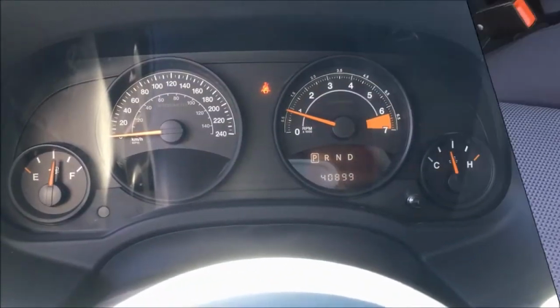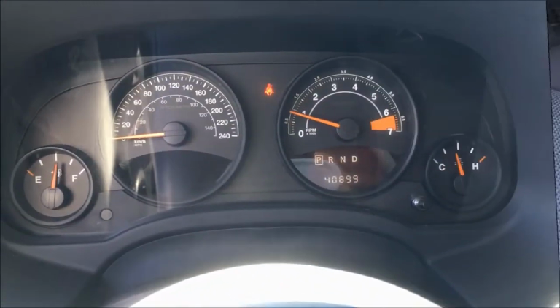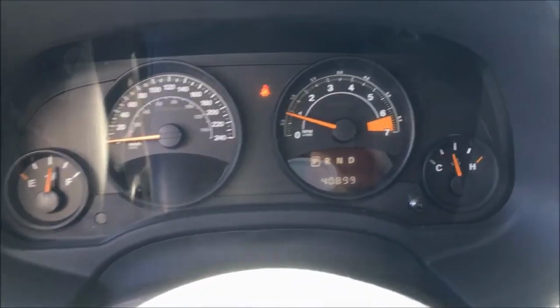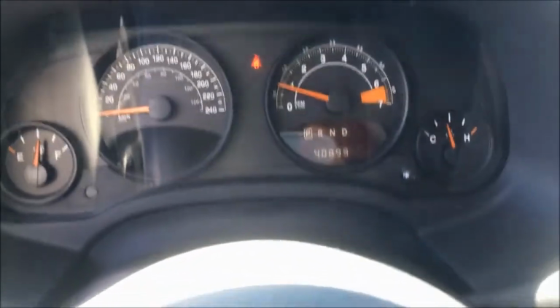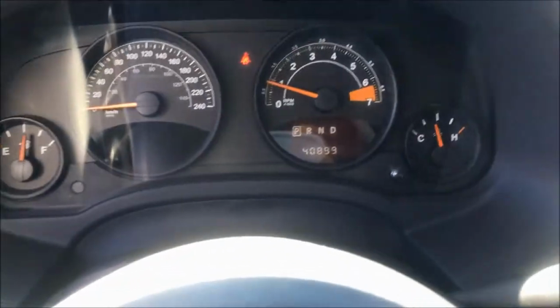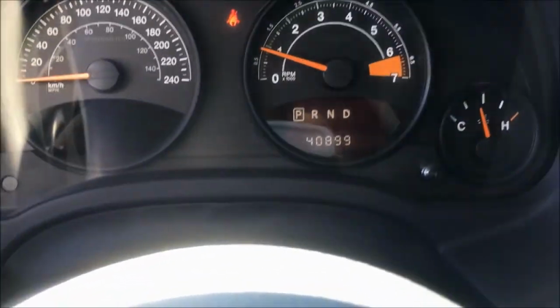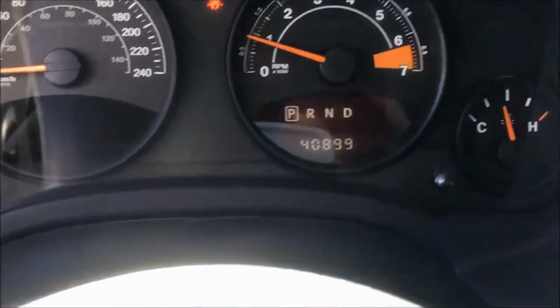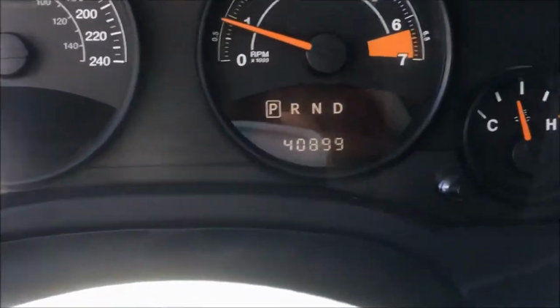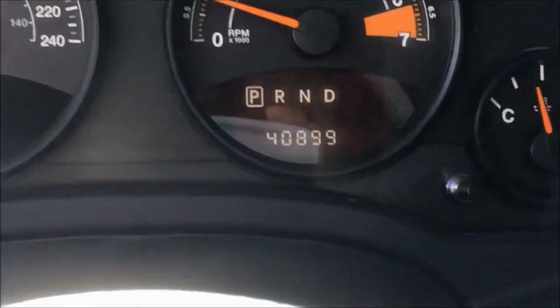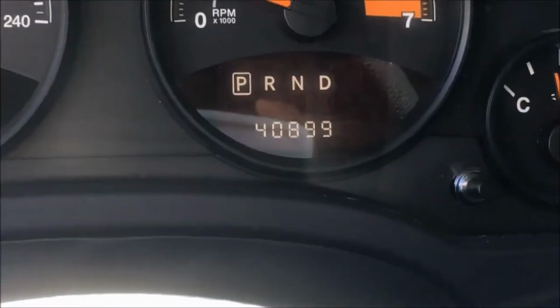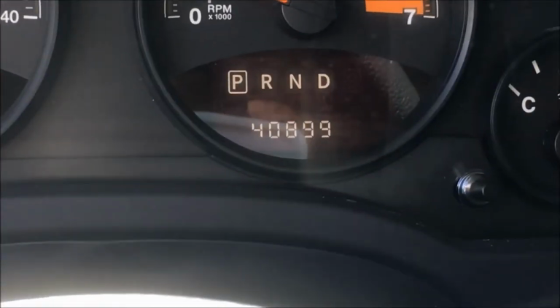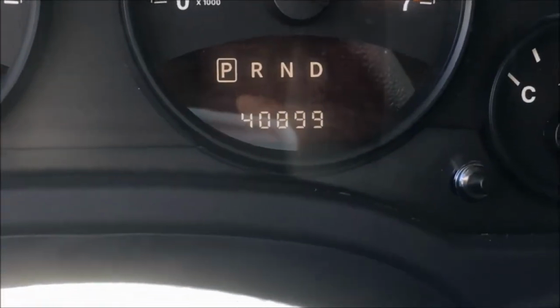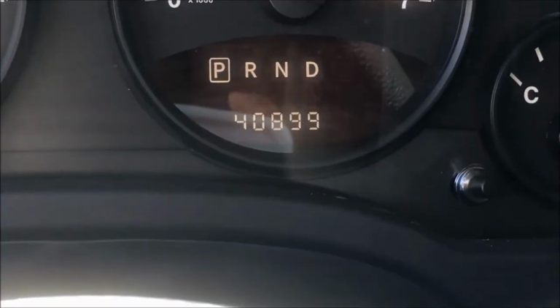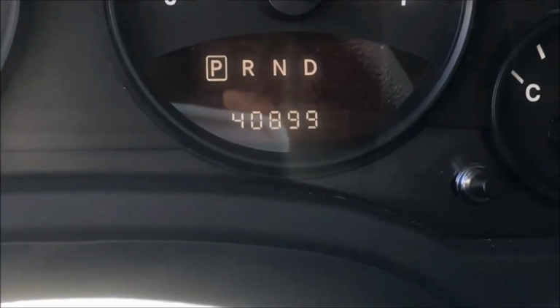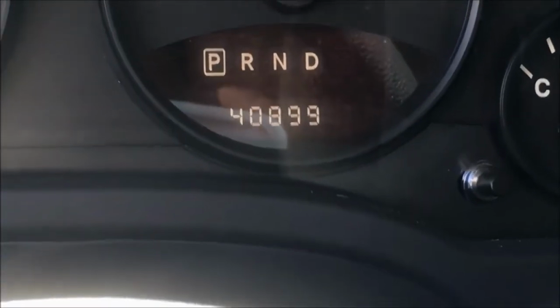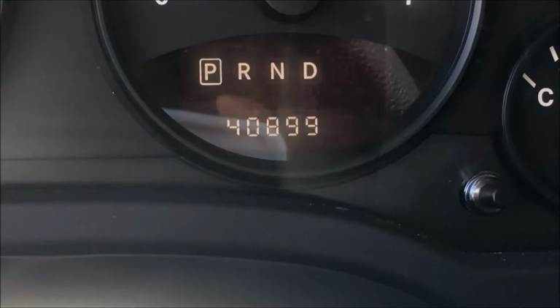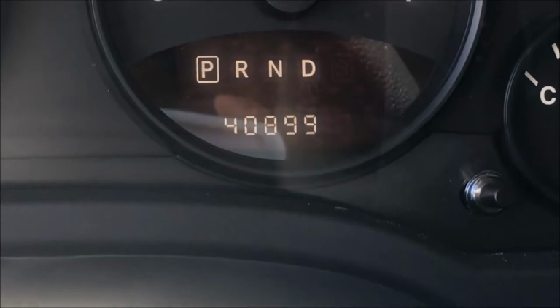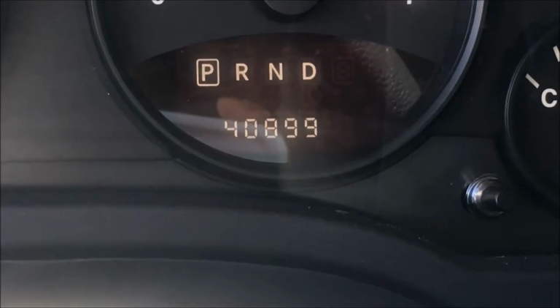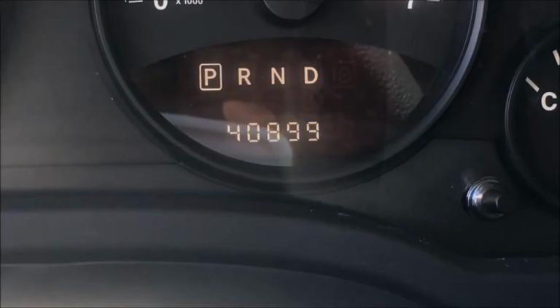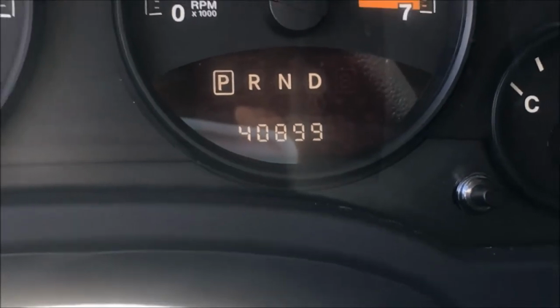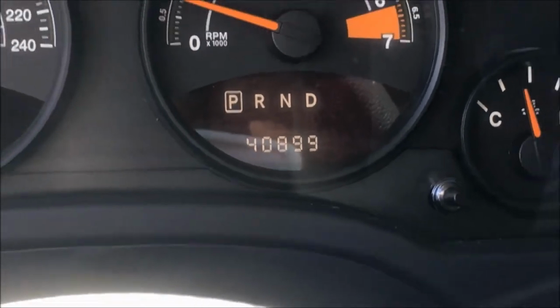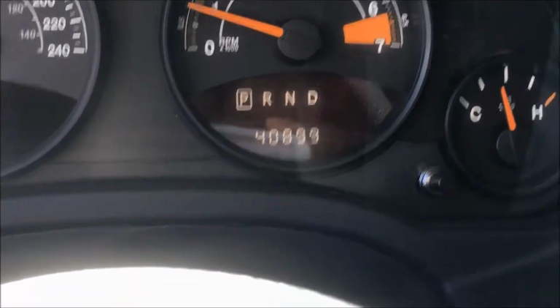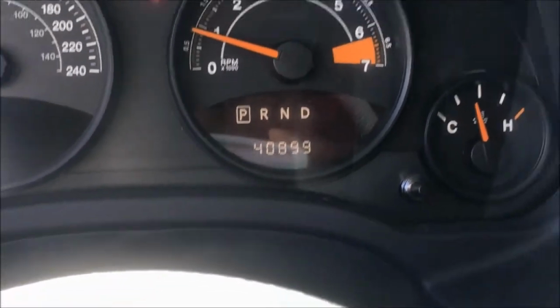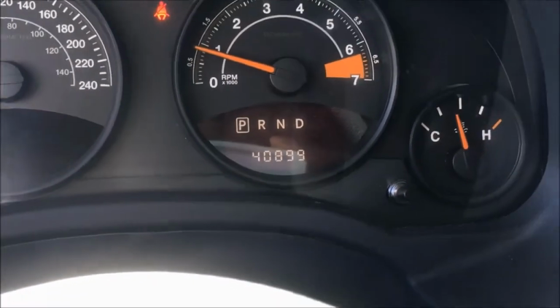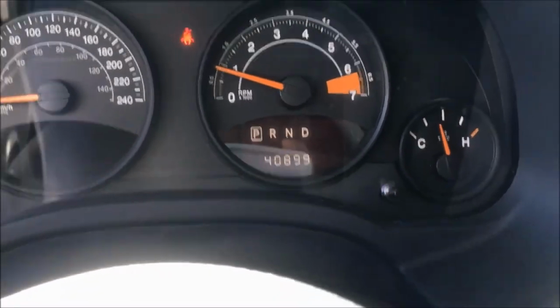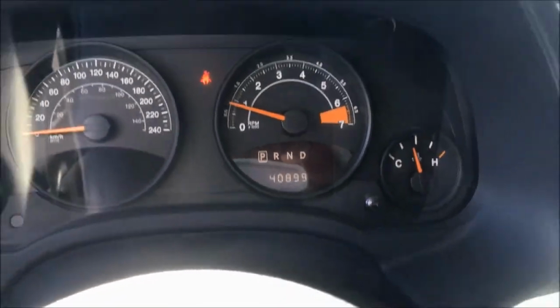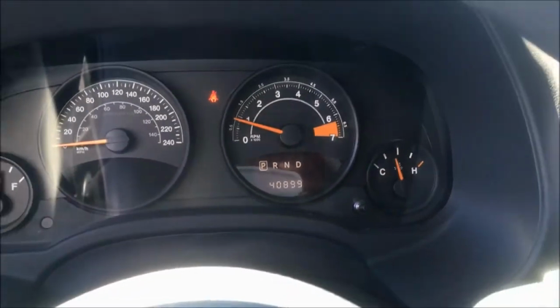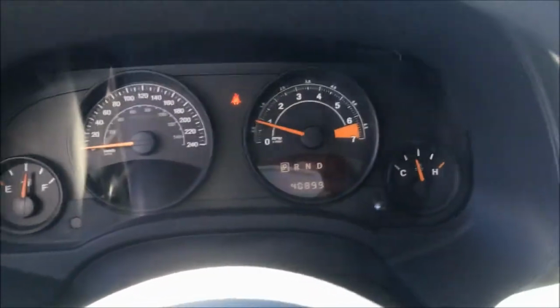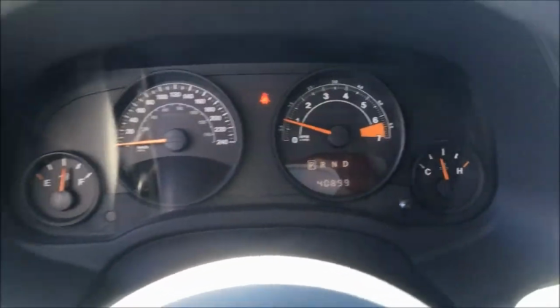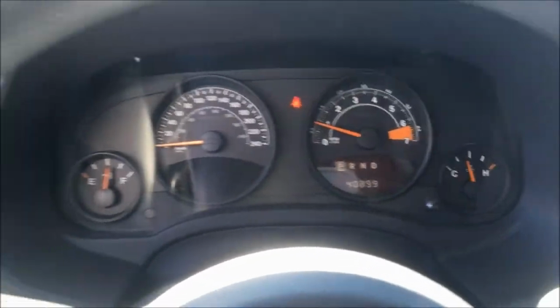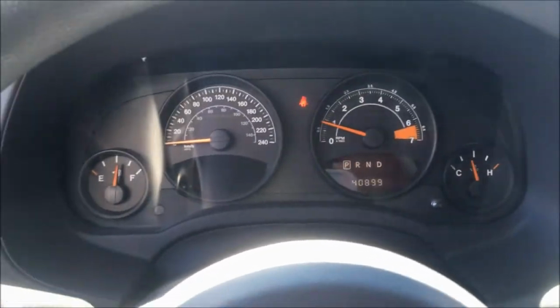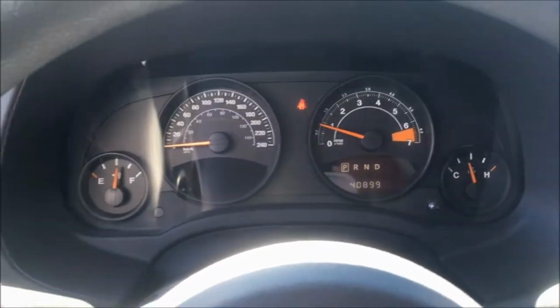This Patriot only has 40,899 kilometers on the odometer. It's barely been driven.